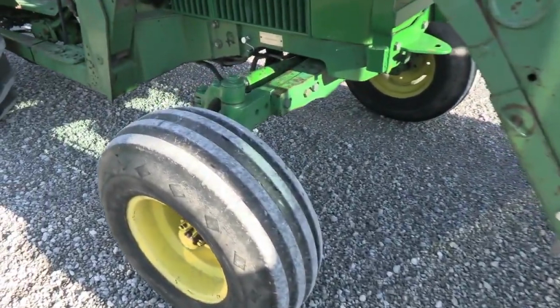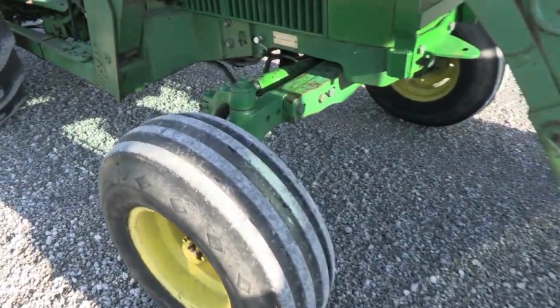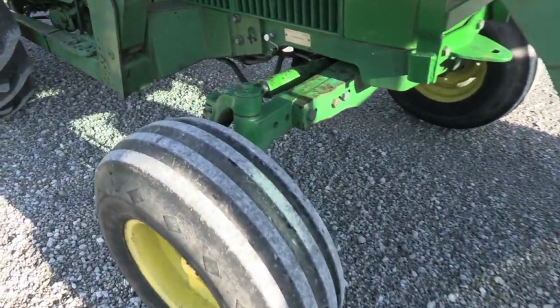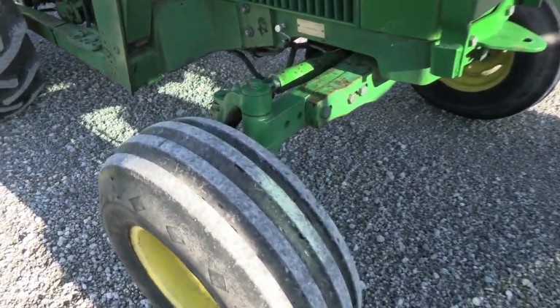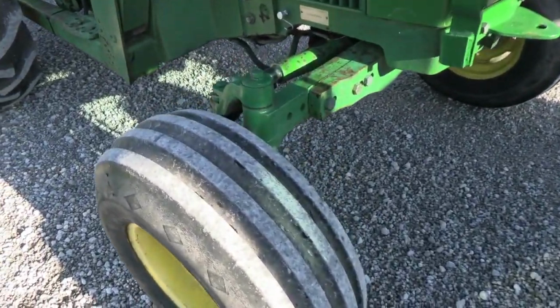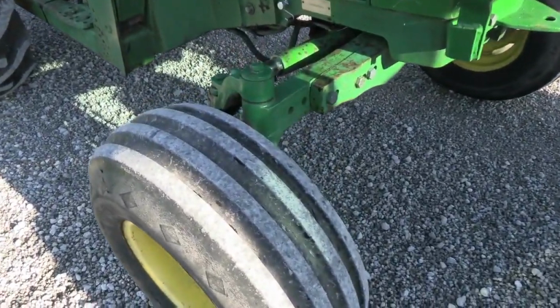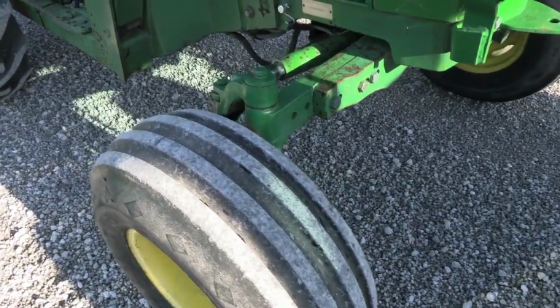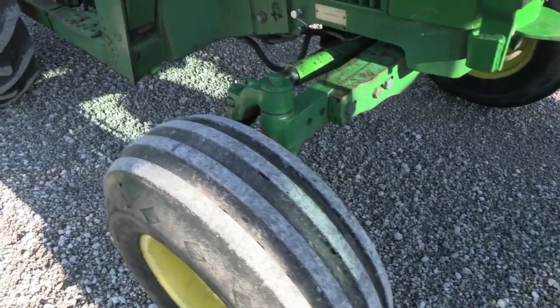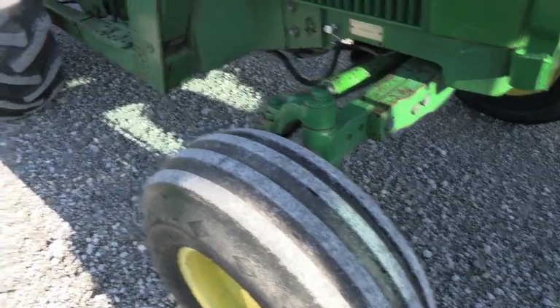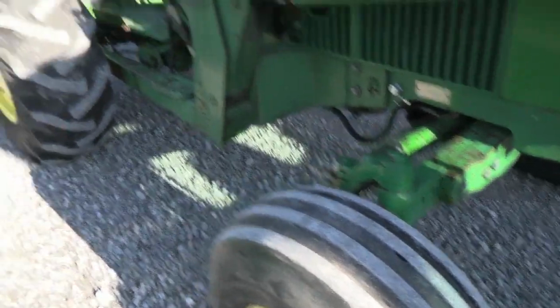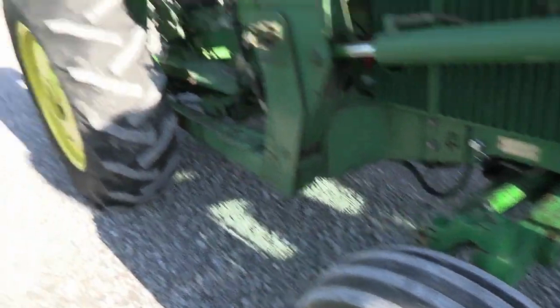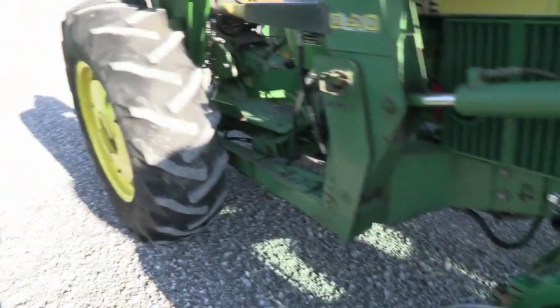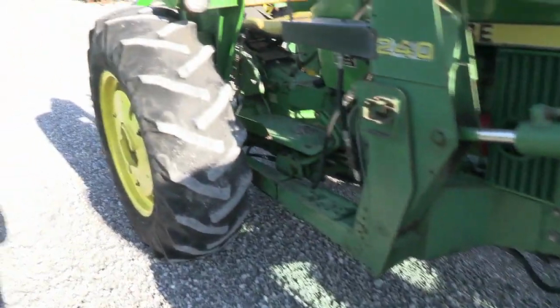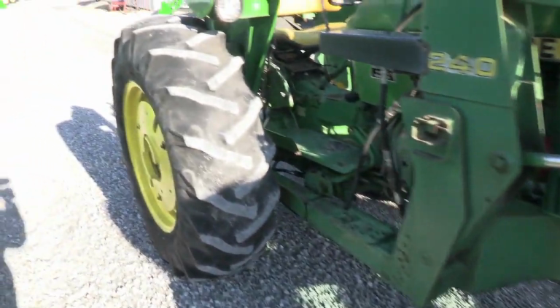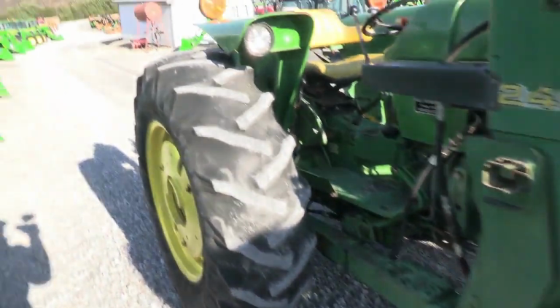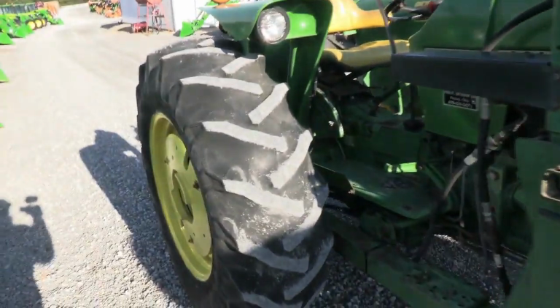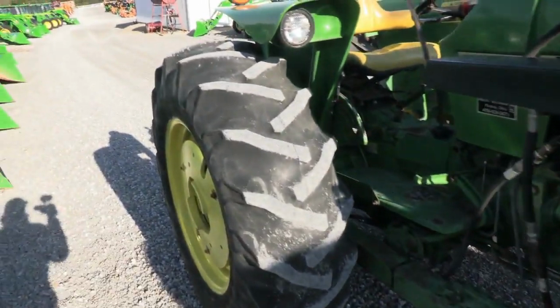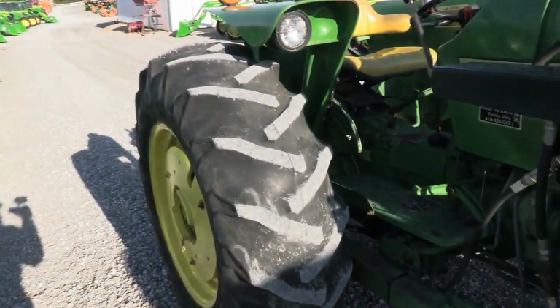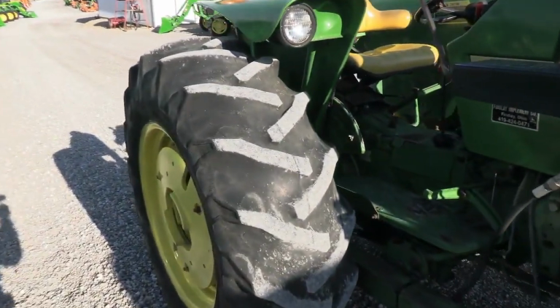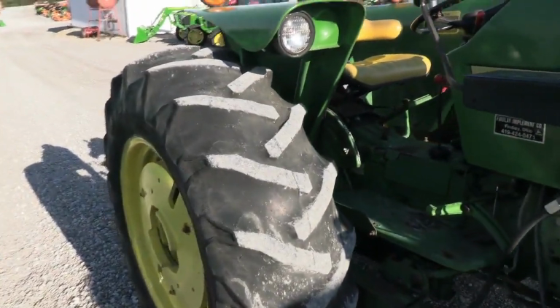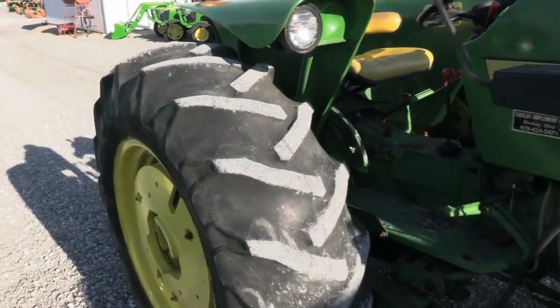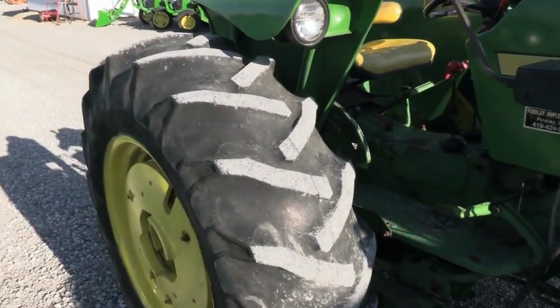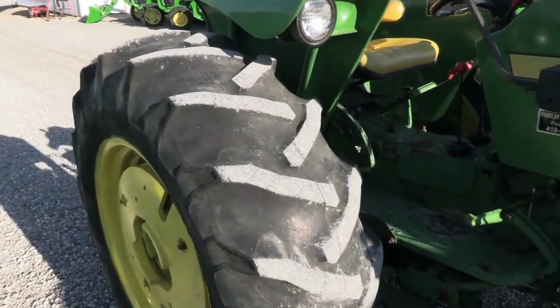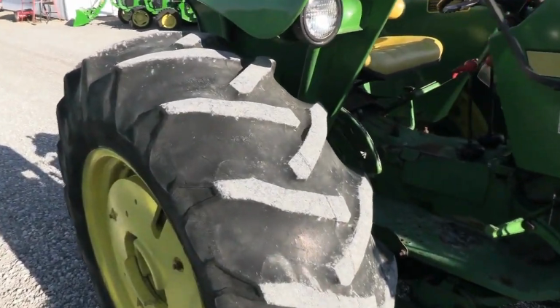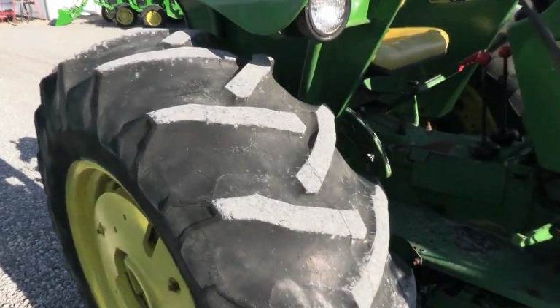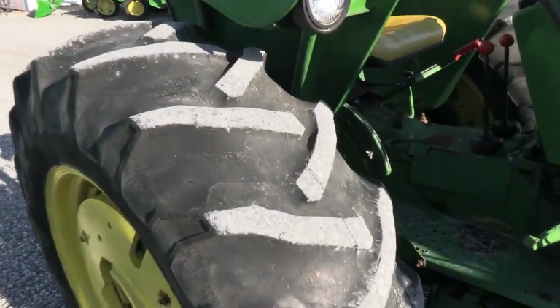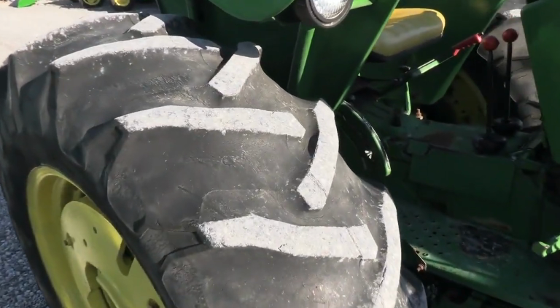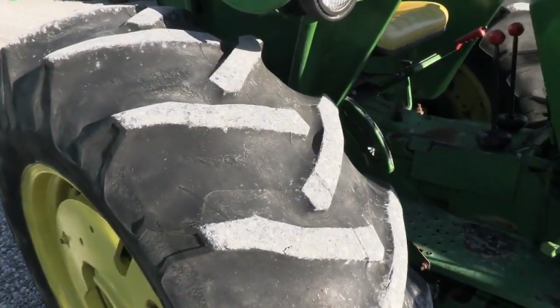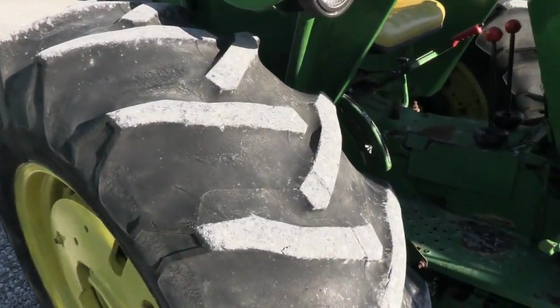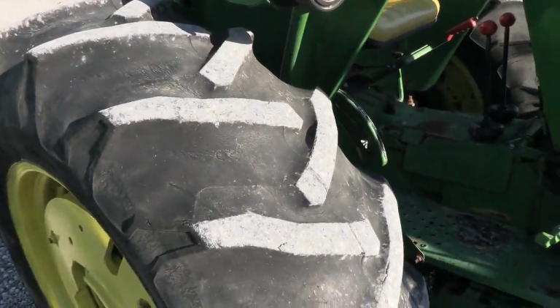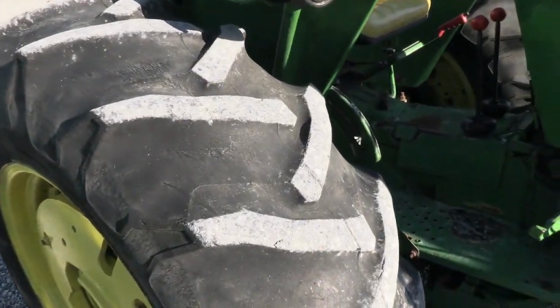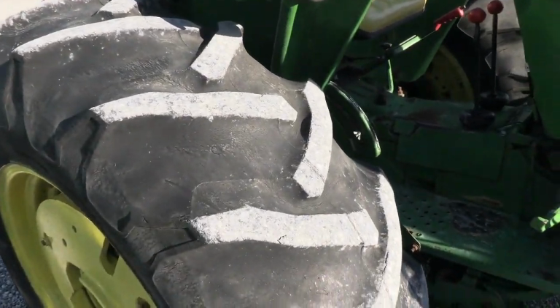Tires are pretty good on it. The fronts are good, and the rears are also pretty decent — they probably have about half tread life remaining.